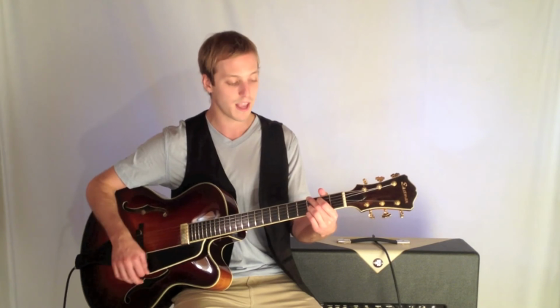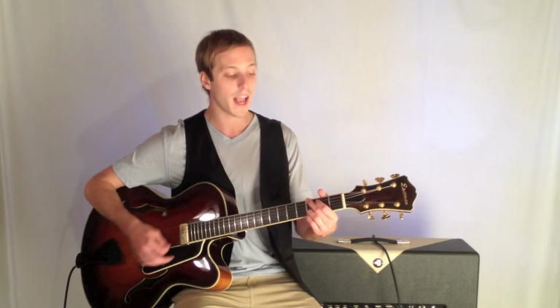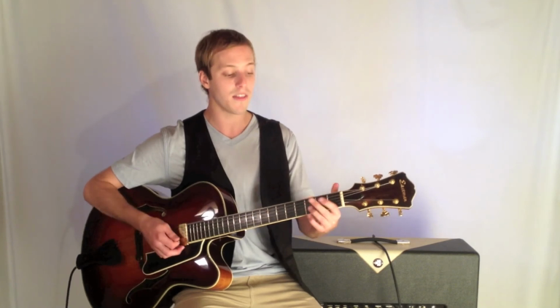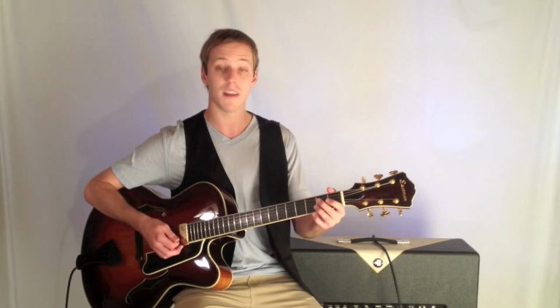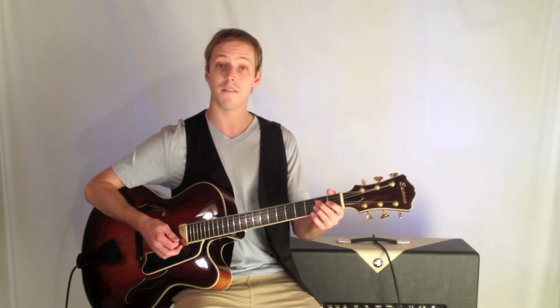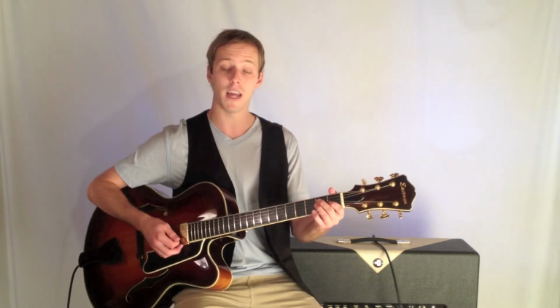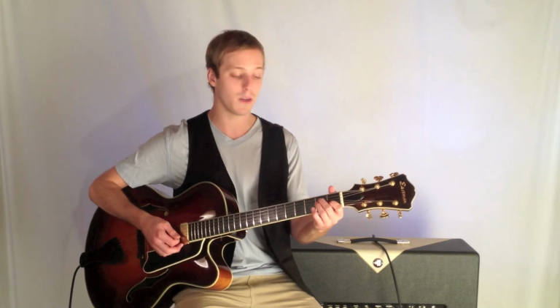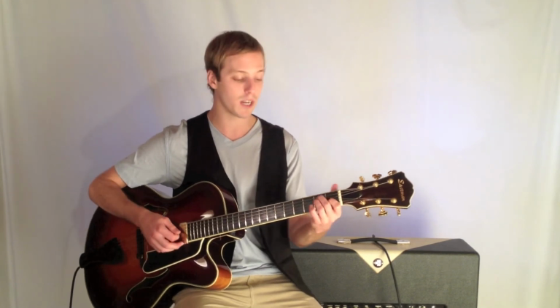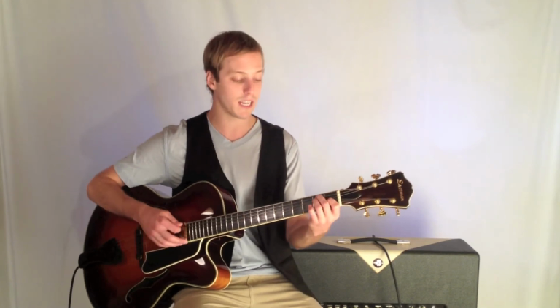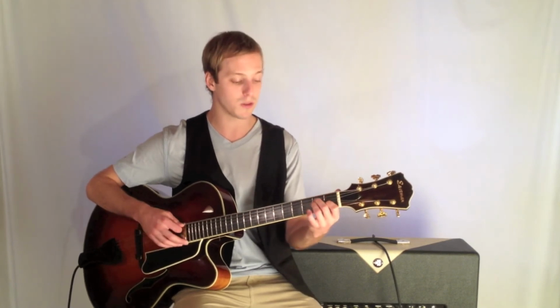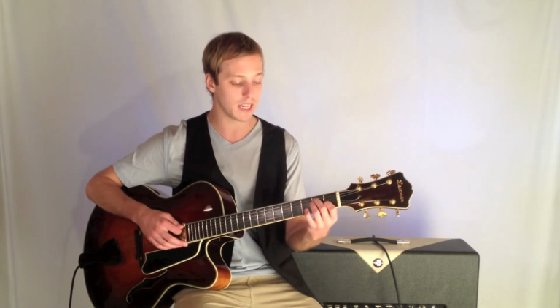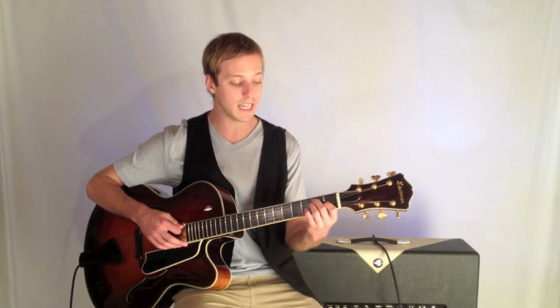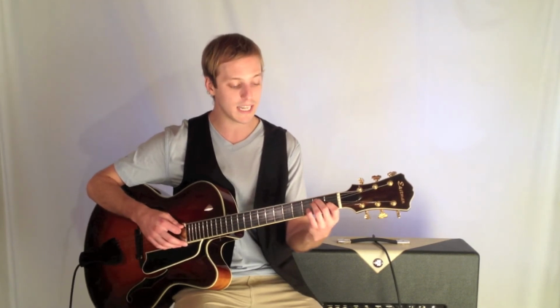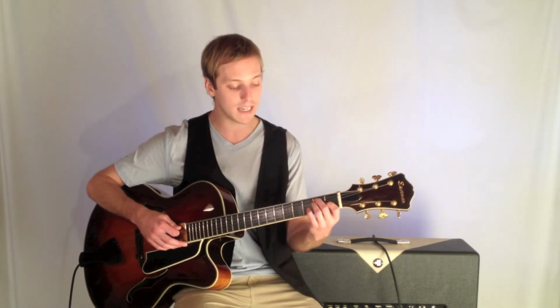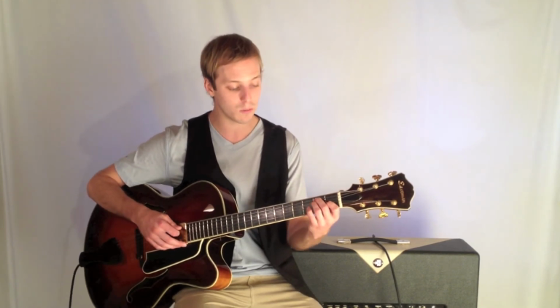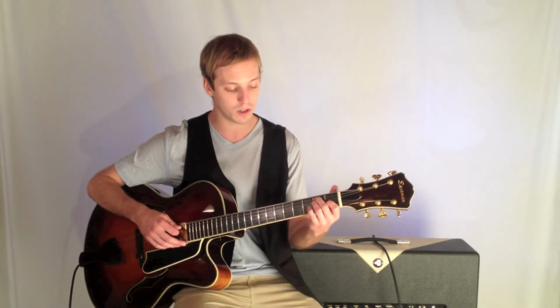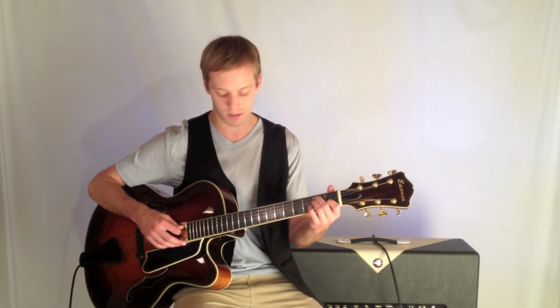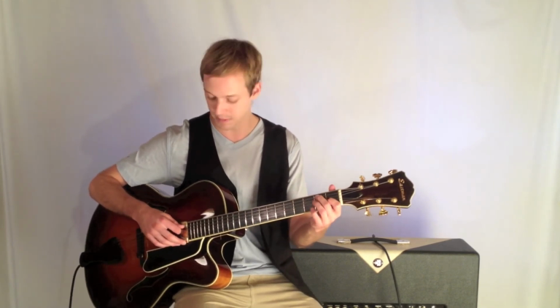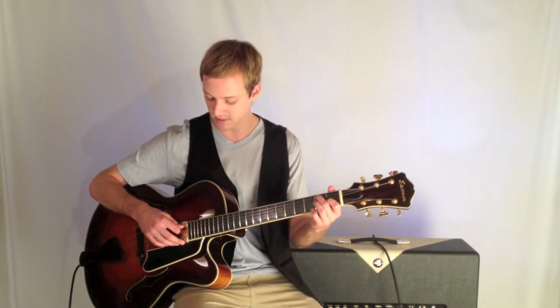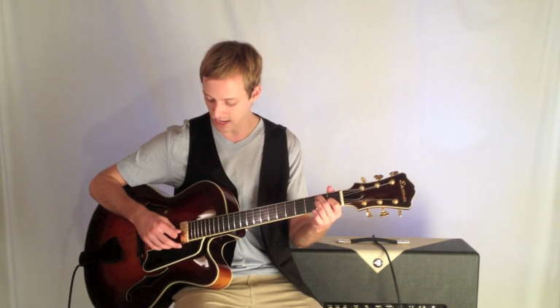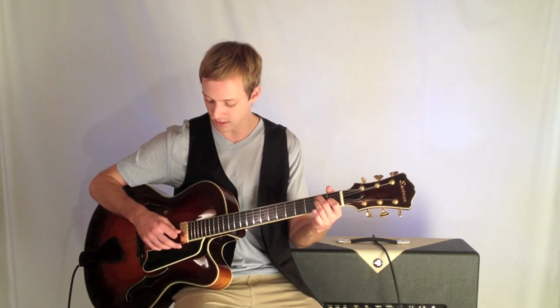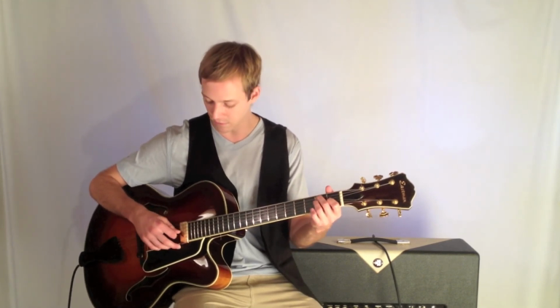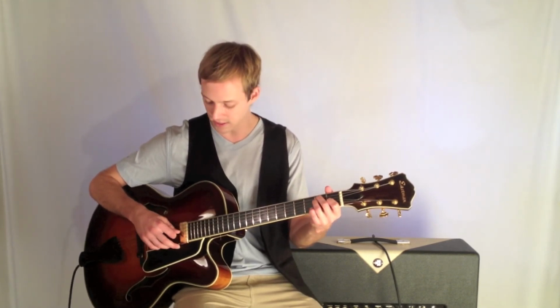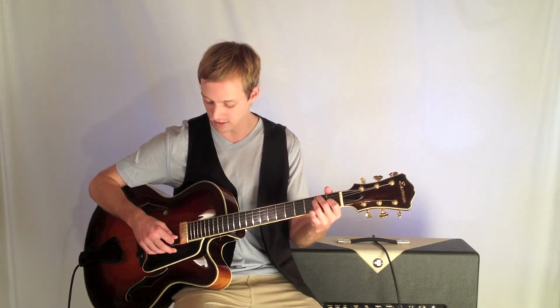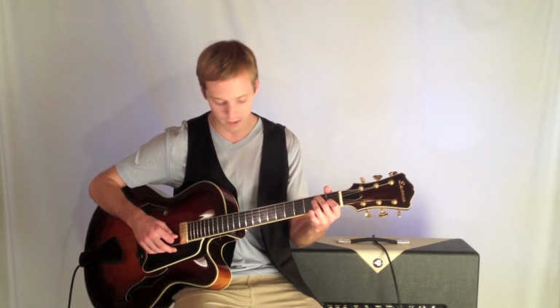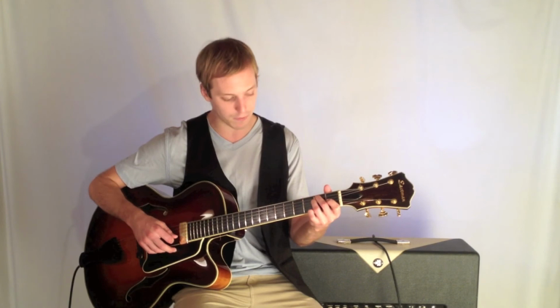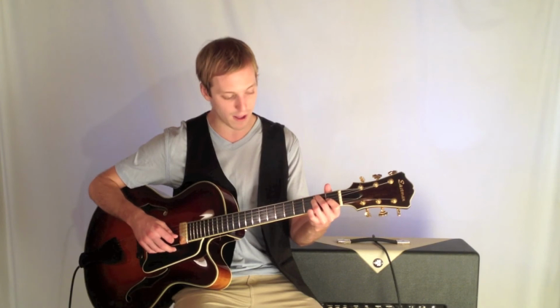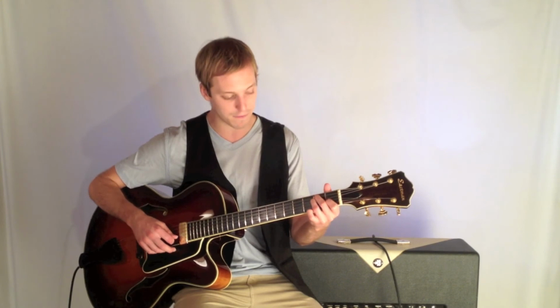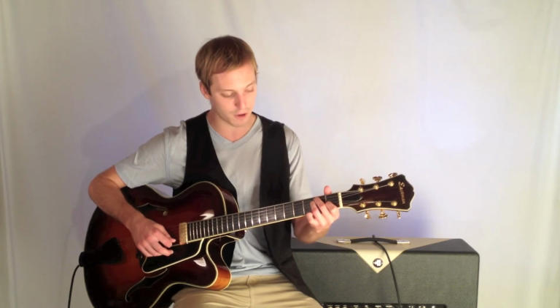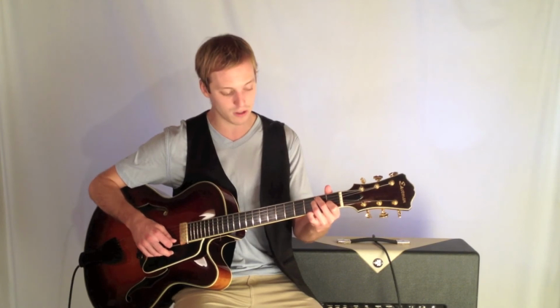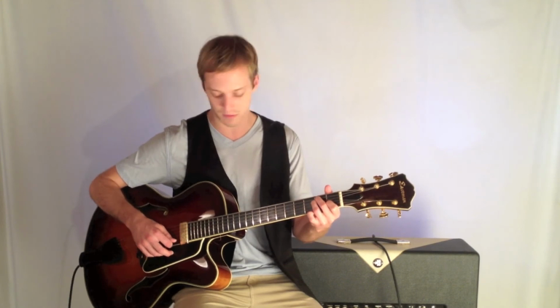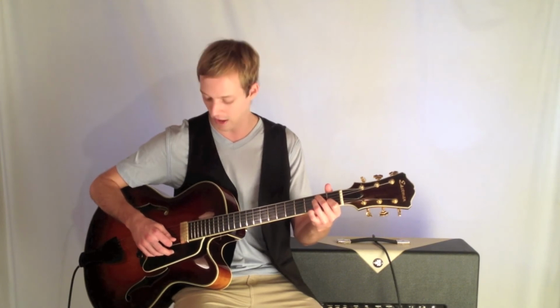Then we're going to get to an E, which is going to be second fret, second fret, first fret.